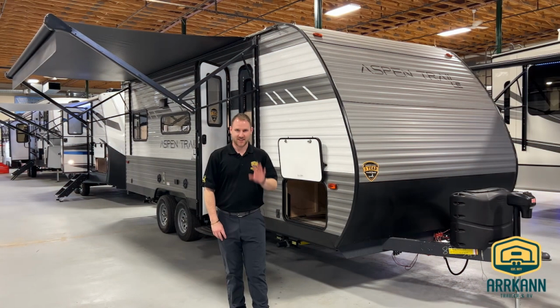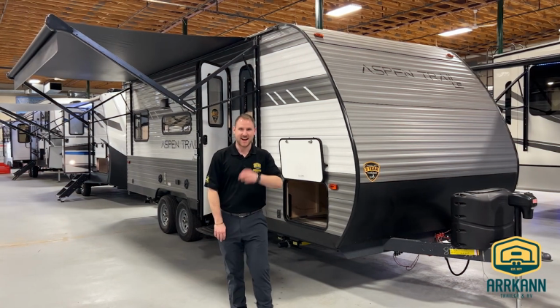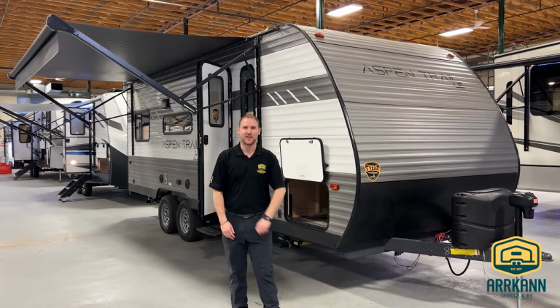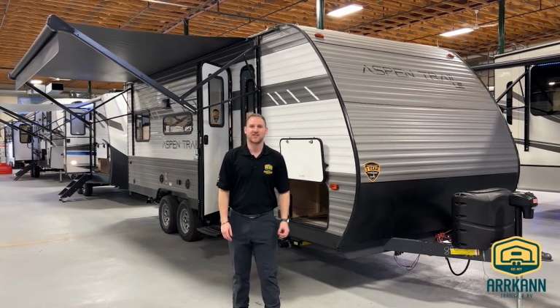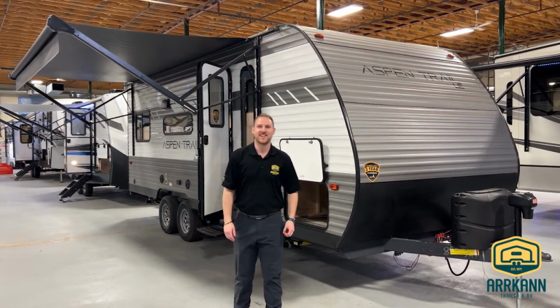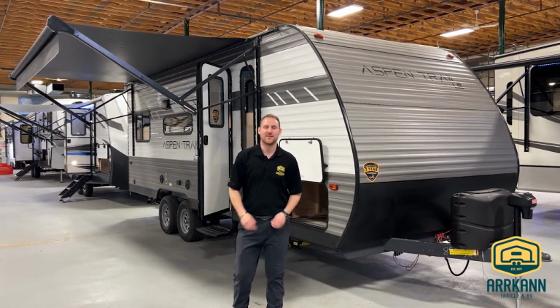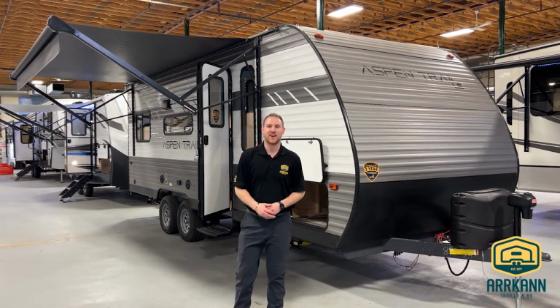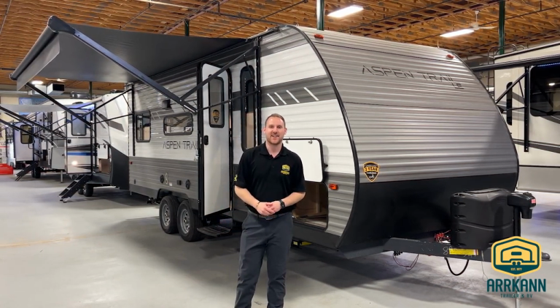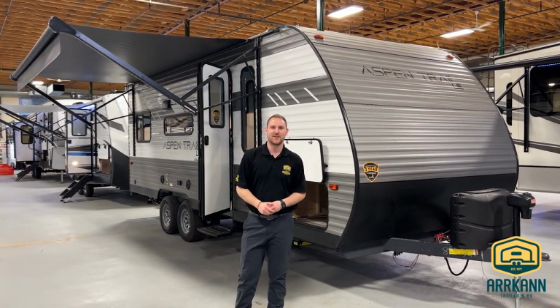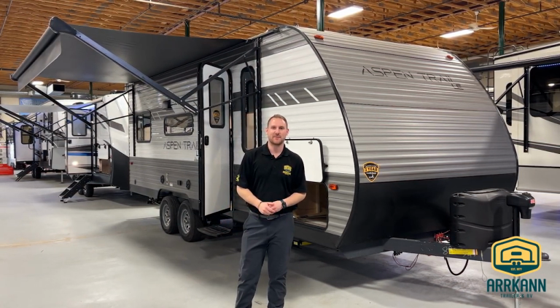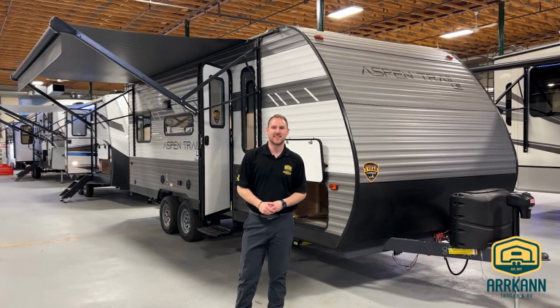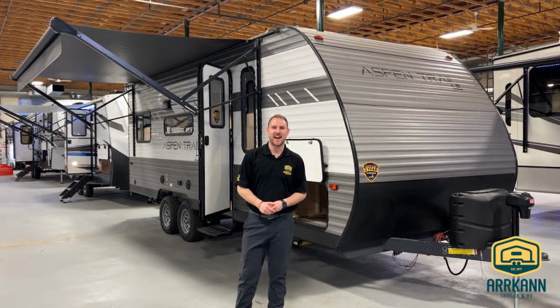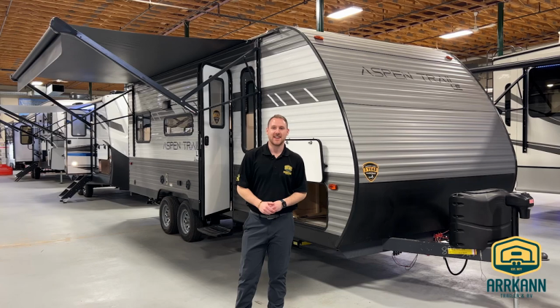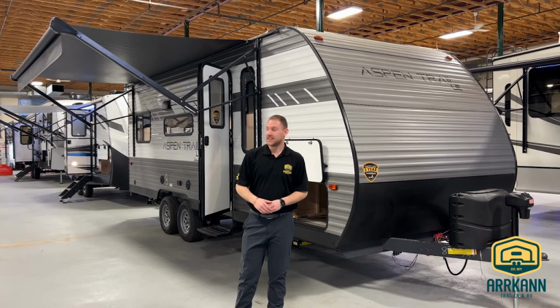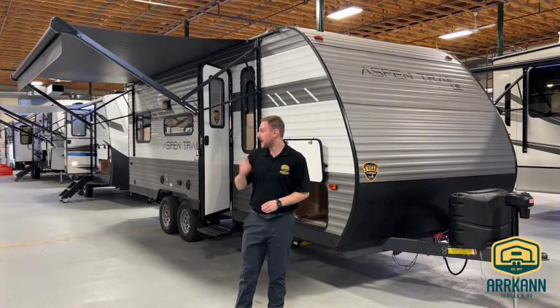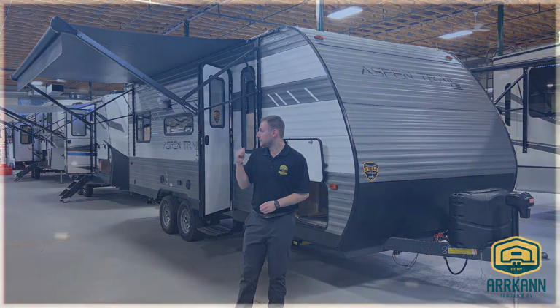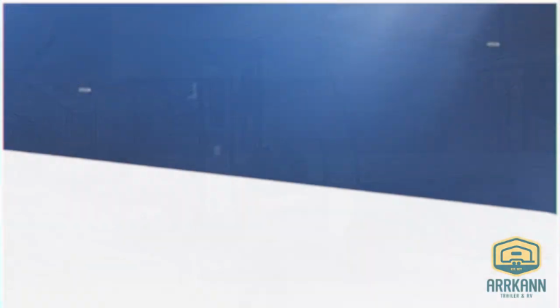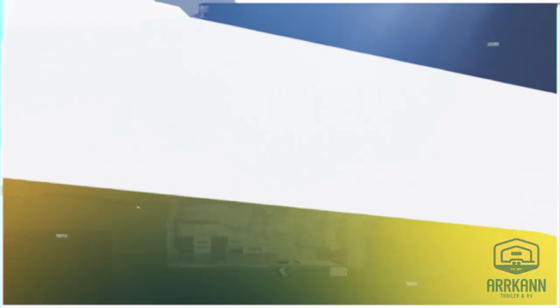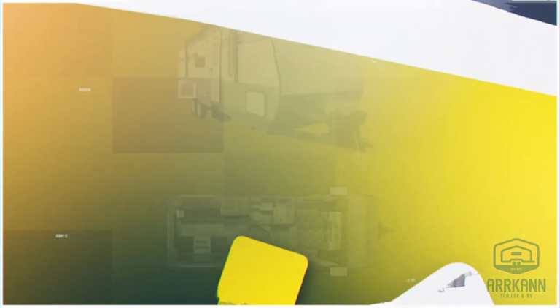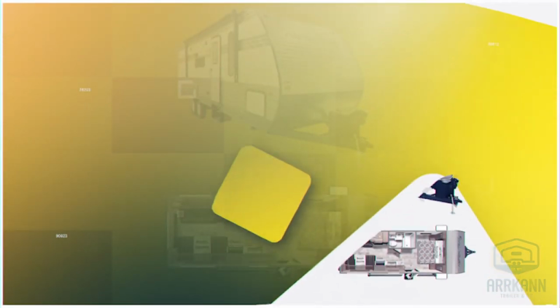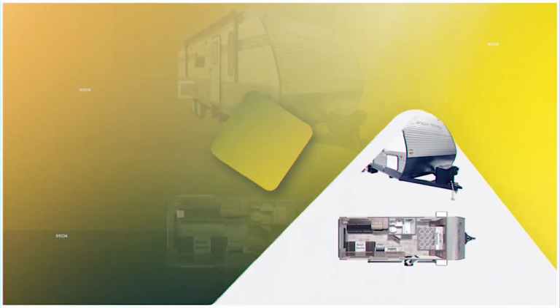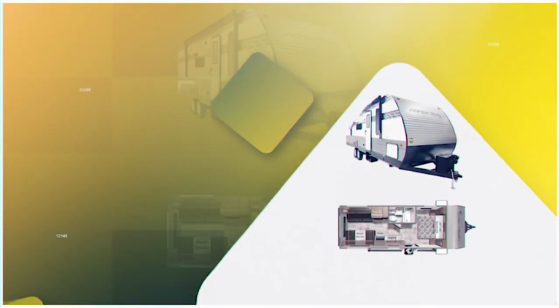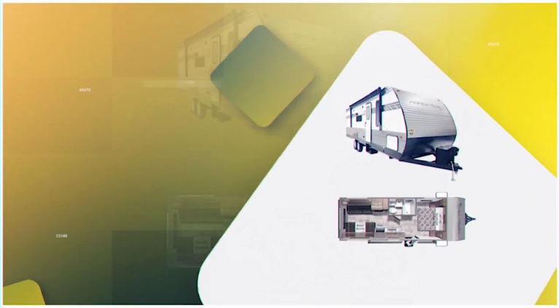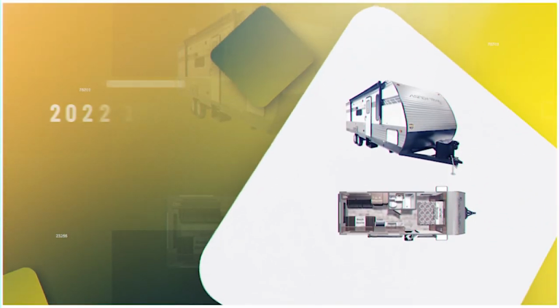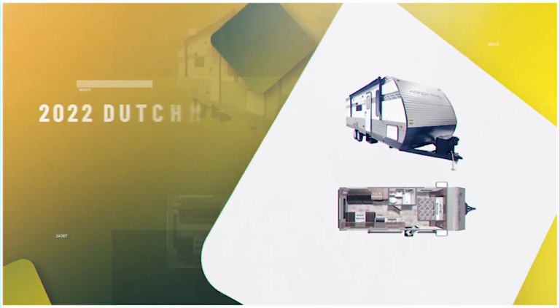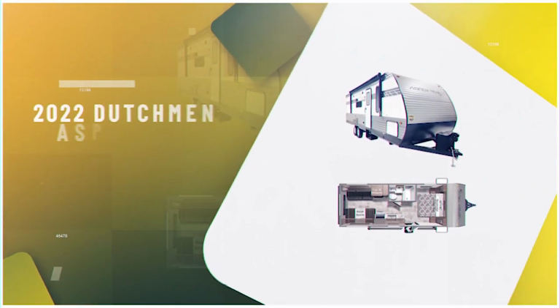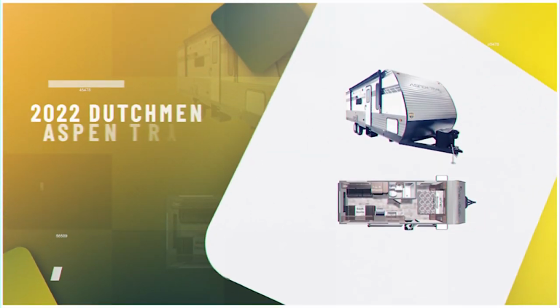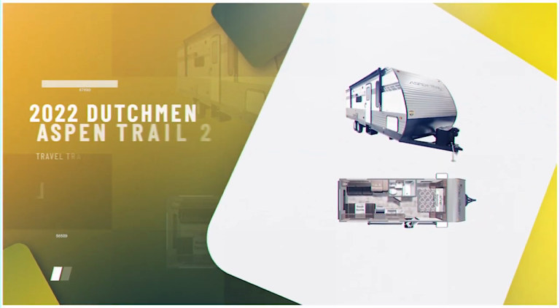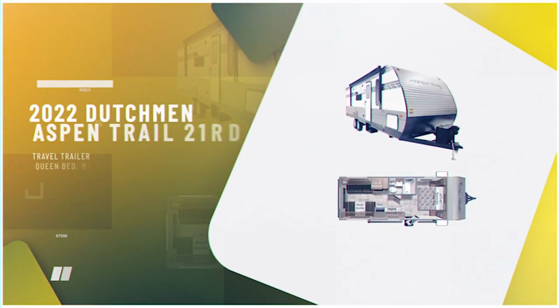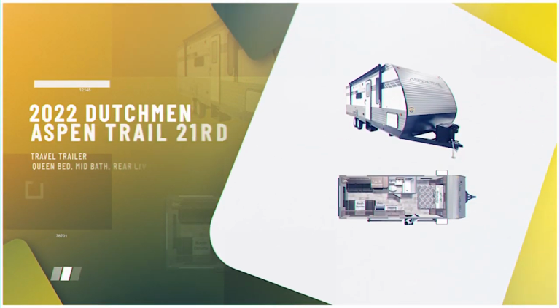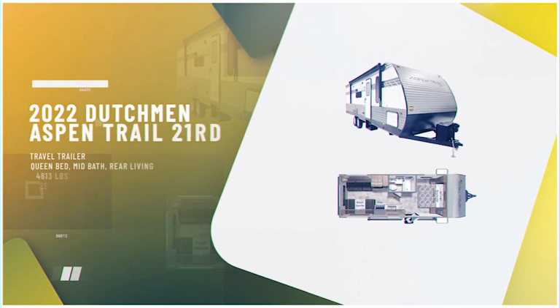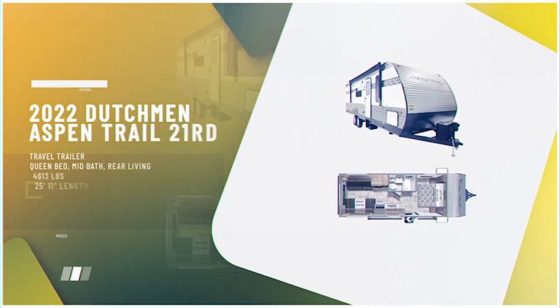Hey everyone, it's Jaden here from Arcan RV in Medicine Hat. Today I'm going to be walking you through our 2022 Aspen Trail 21RD.